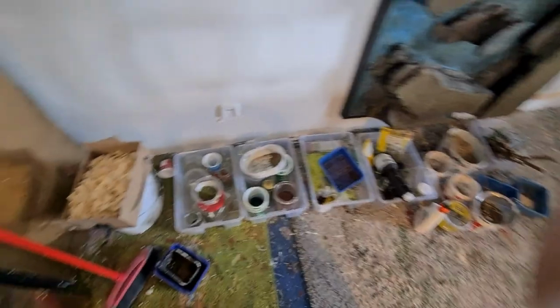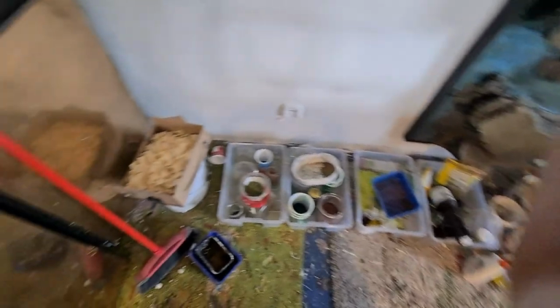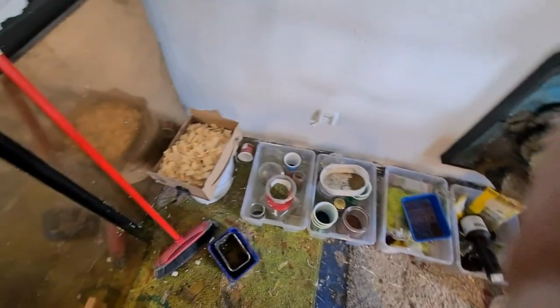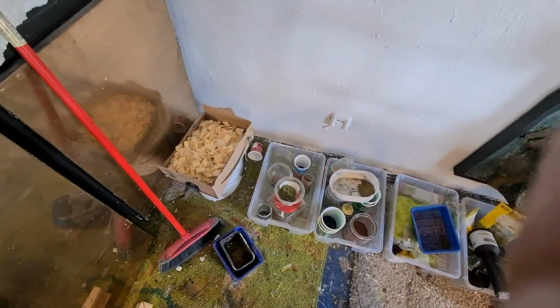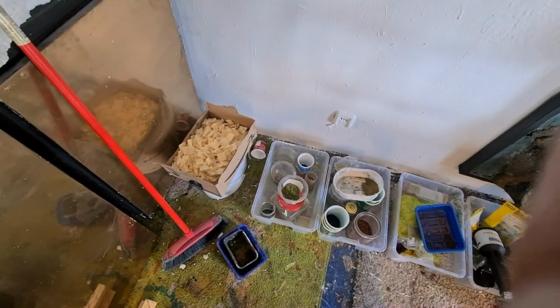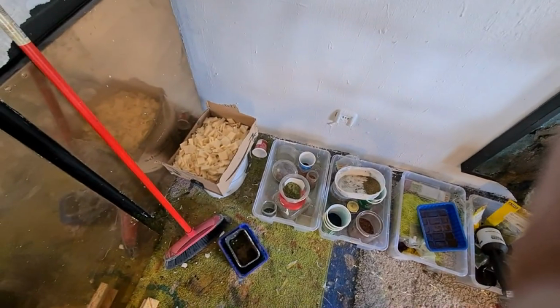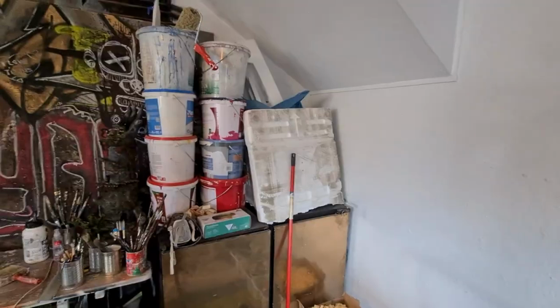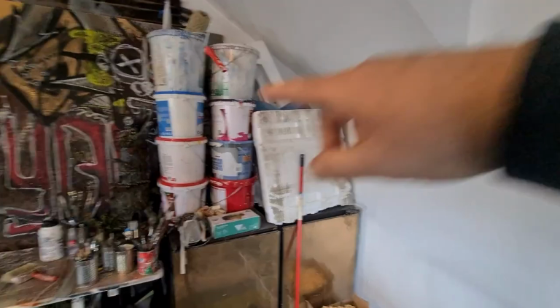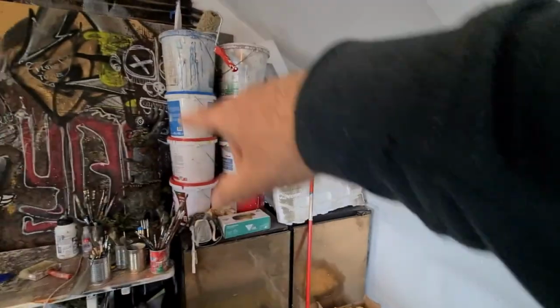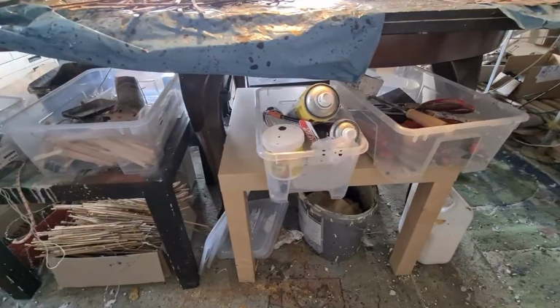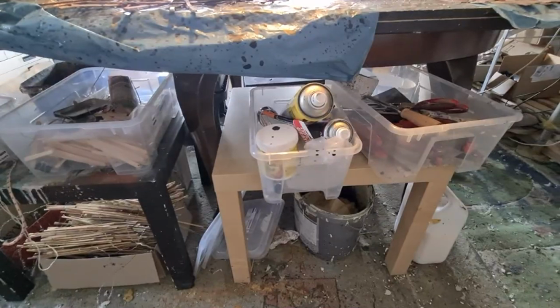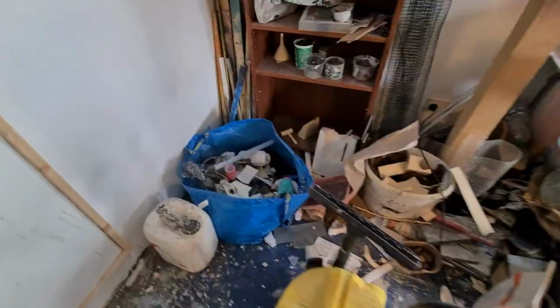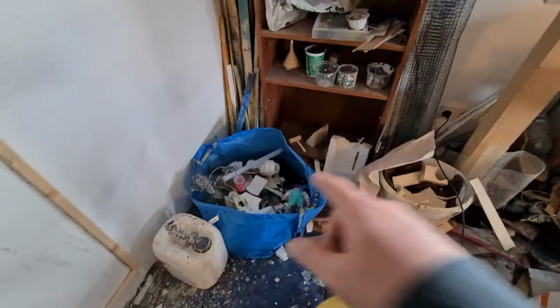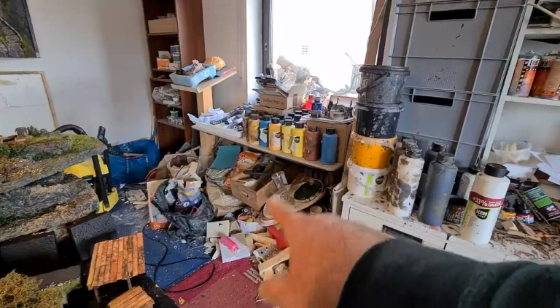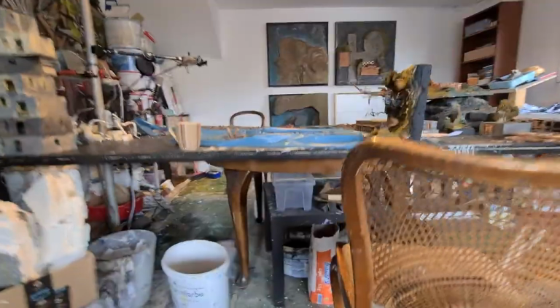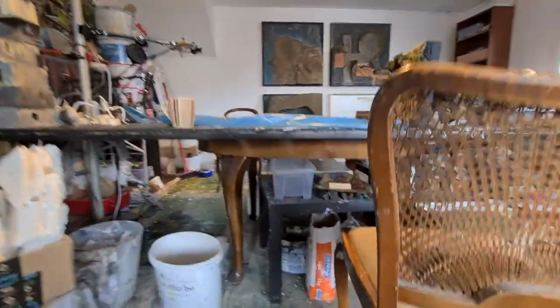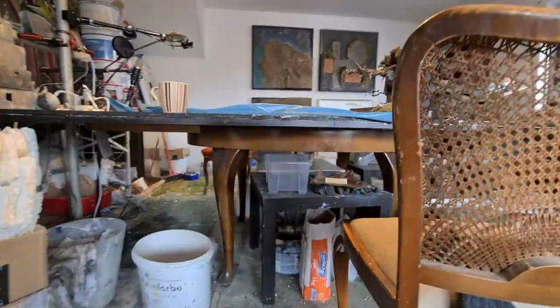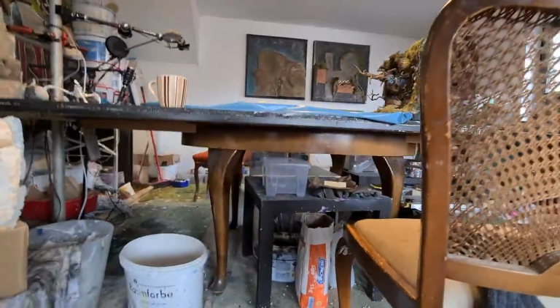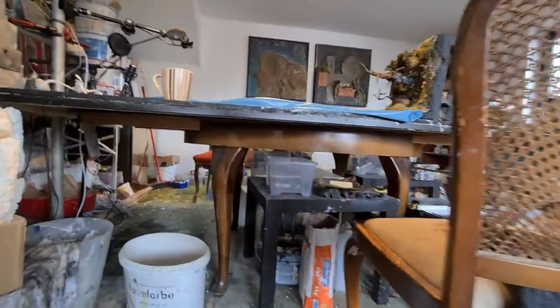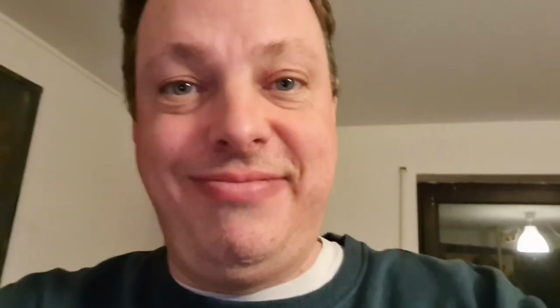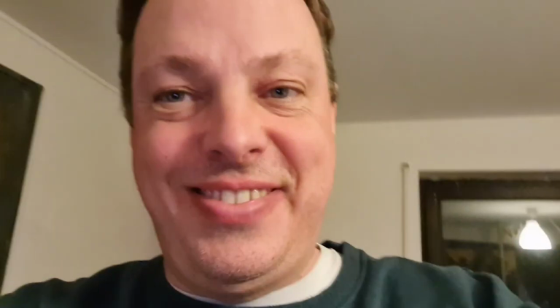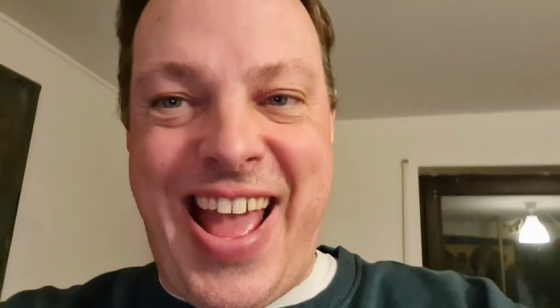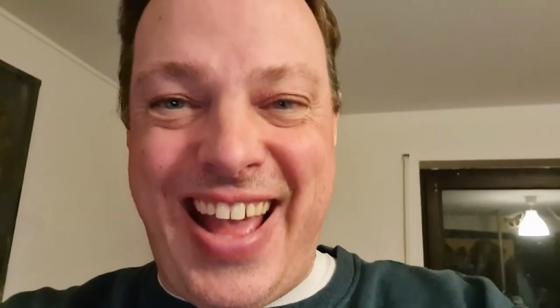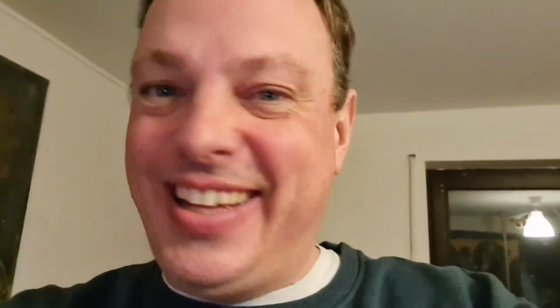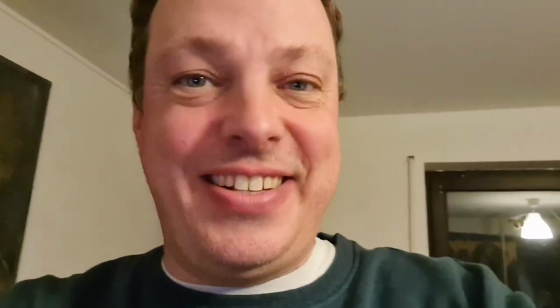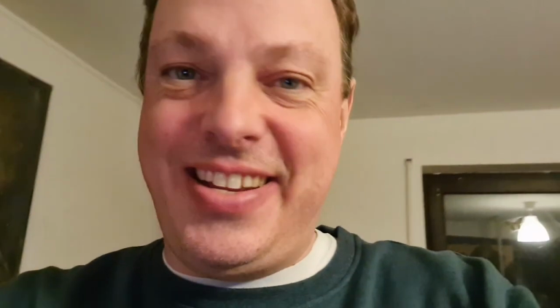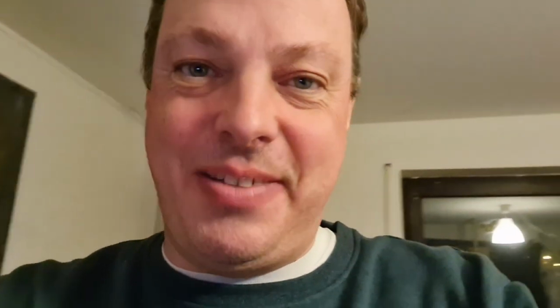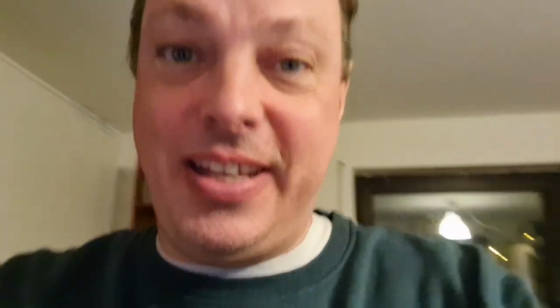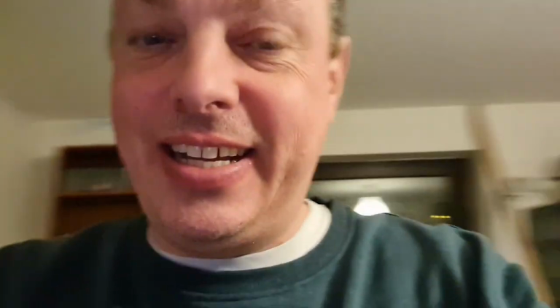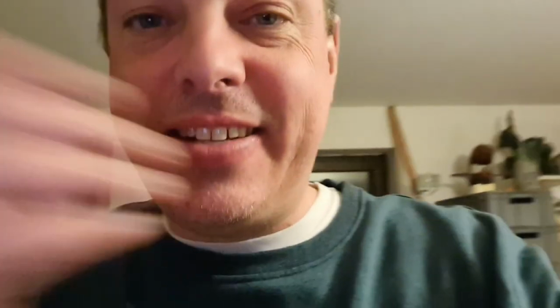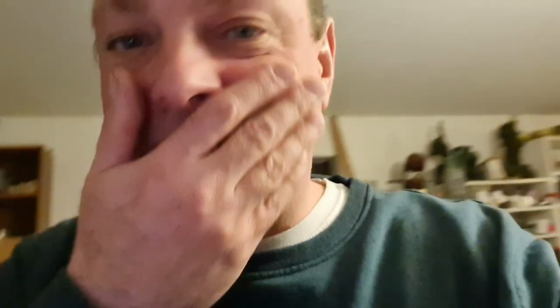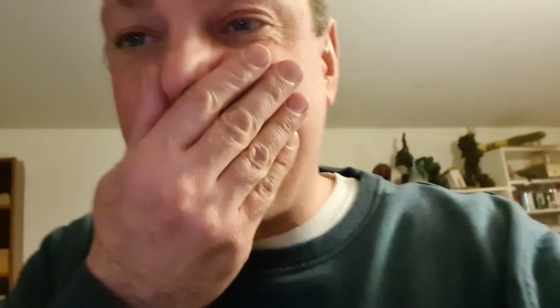It's a mess. Come on son, it's a mess. I gotta change something.